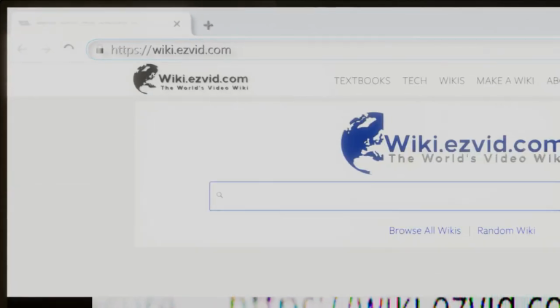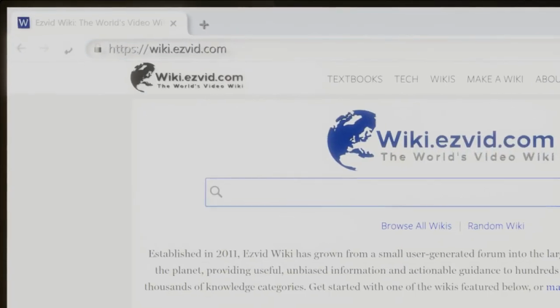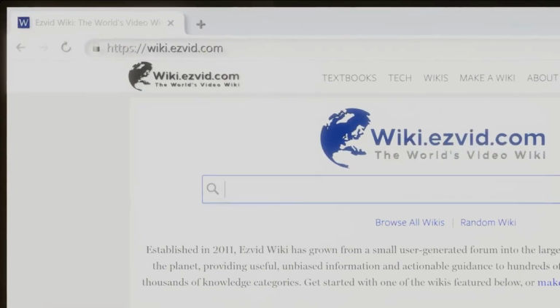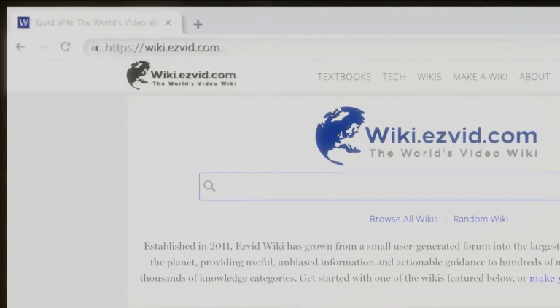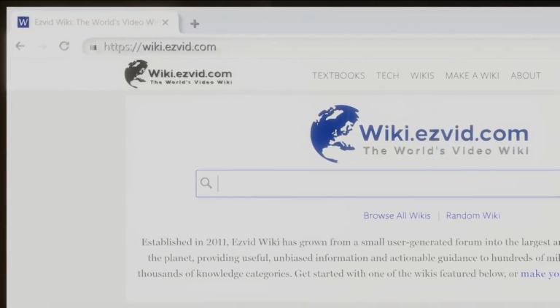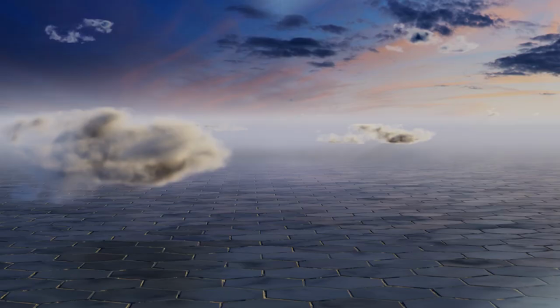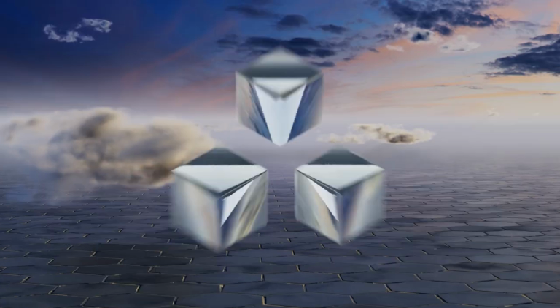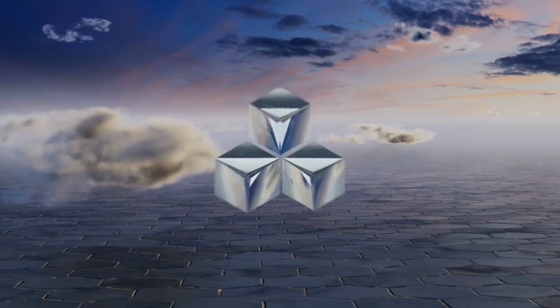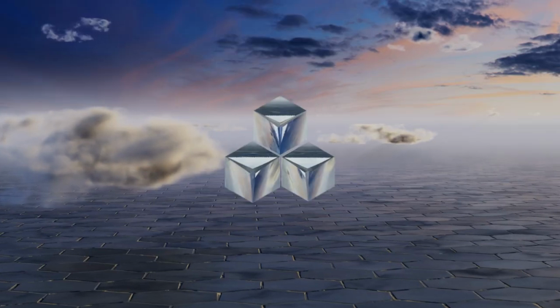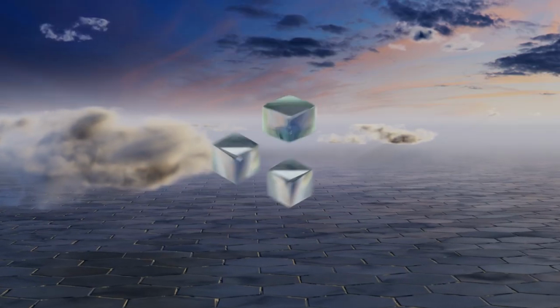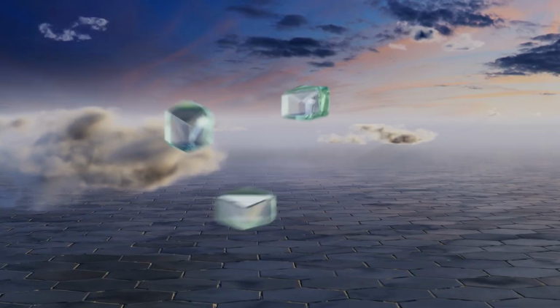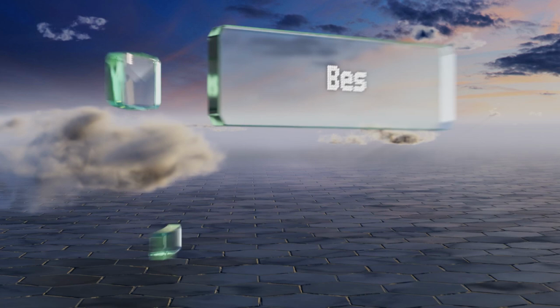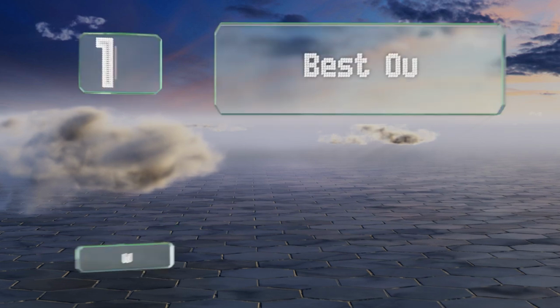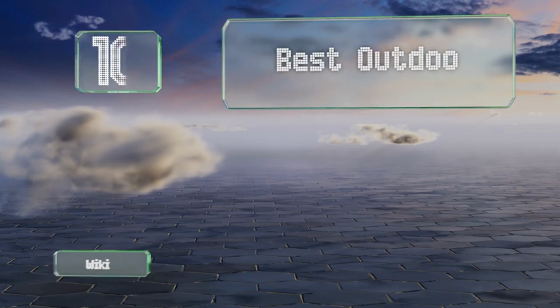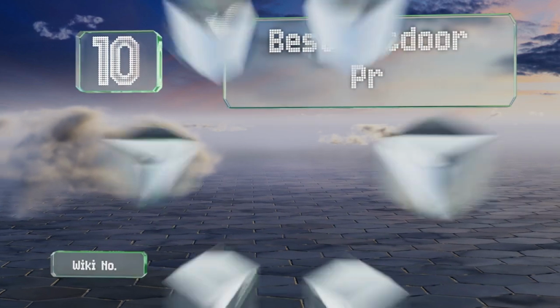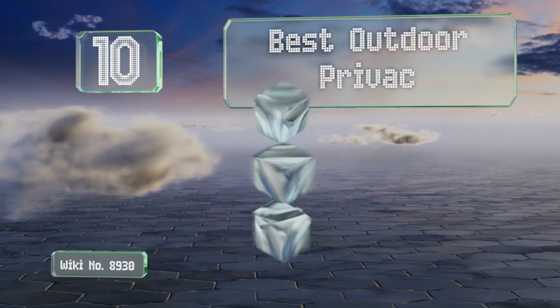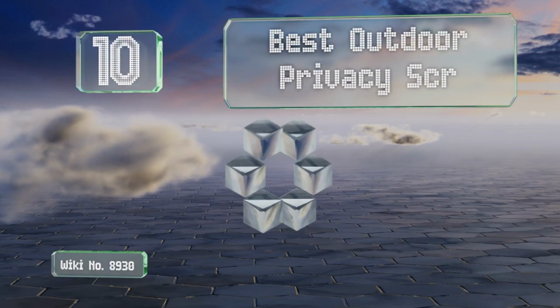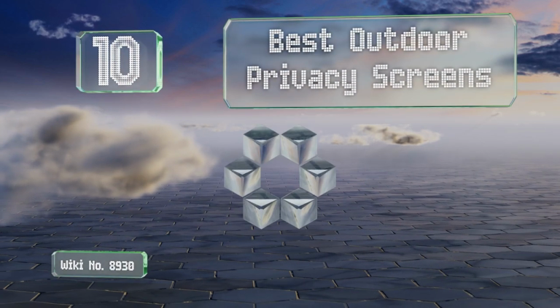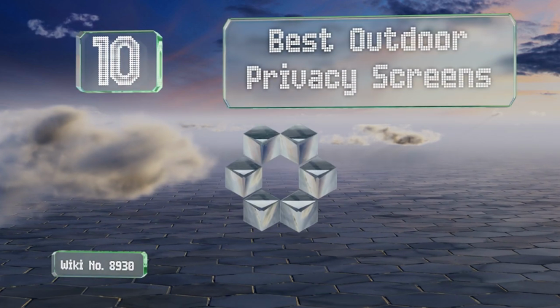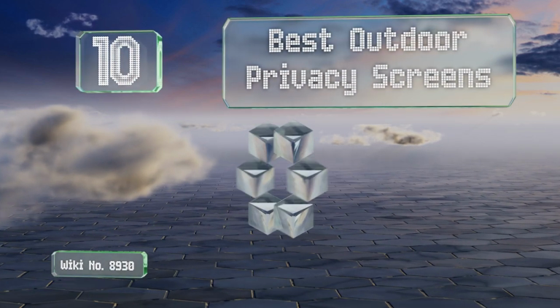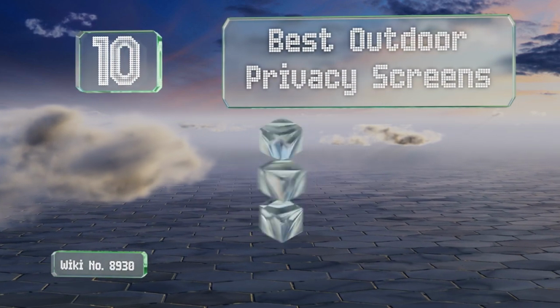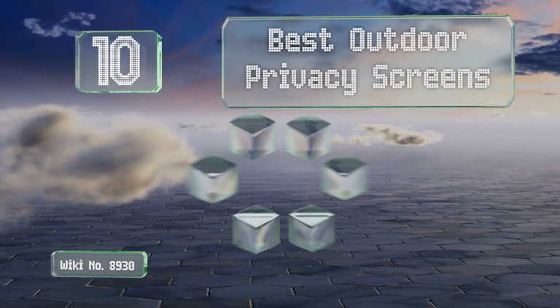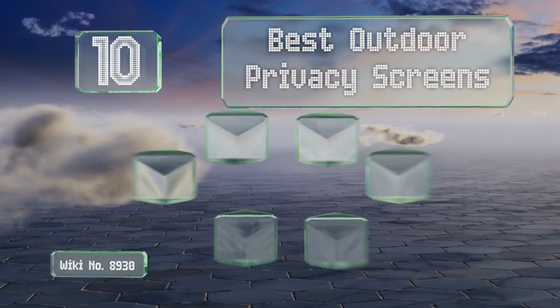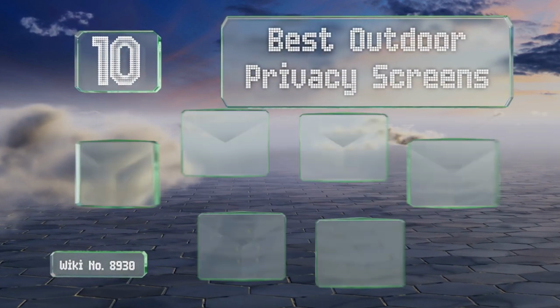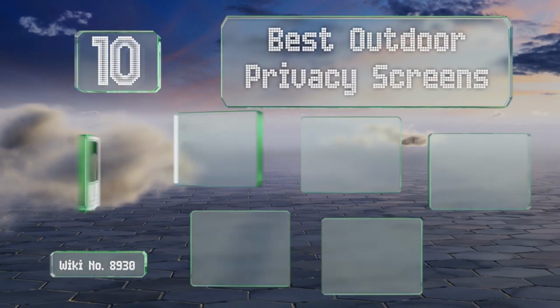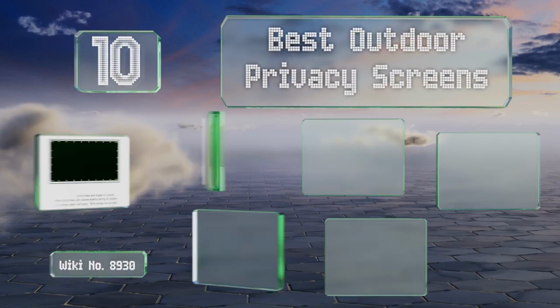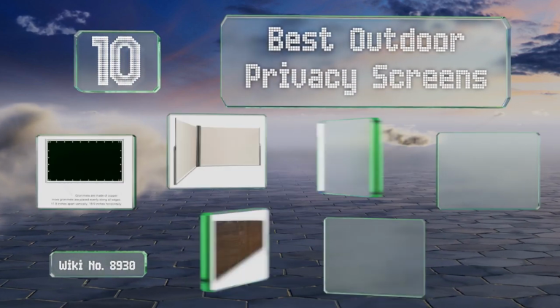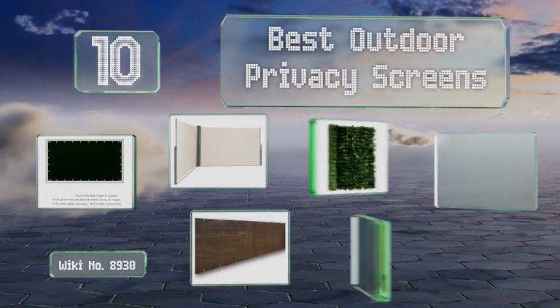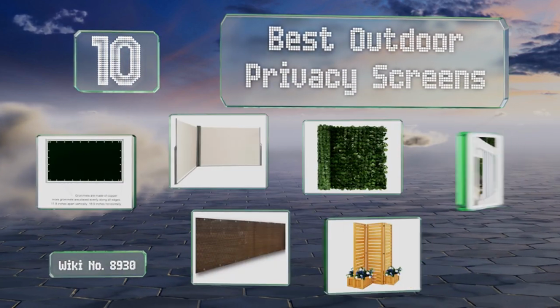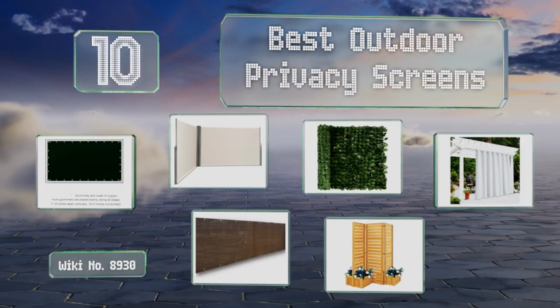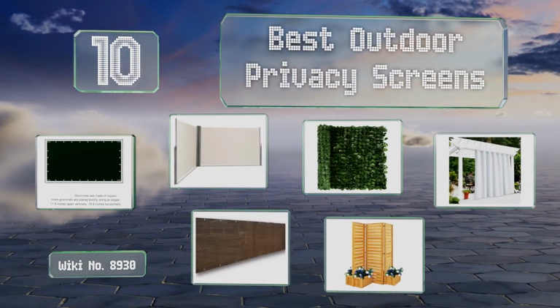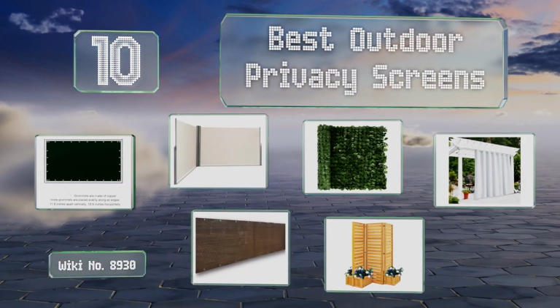EasyVid presents the 10 best outdoor privacy screens. Let's get started with the list.